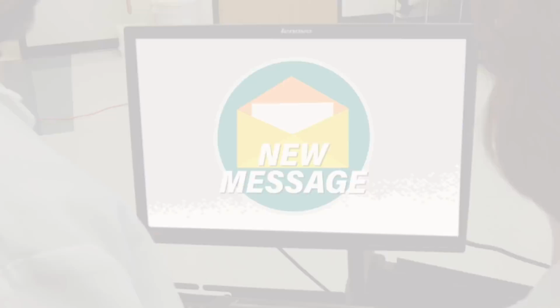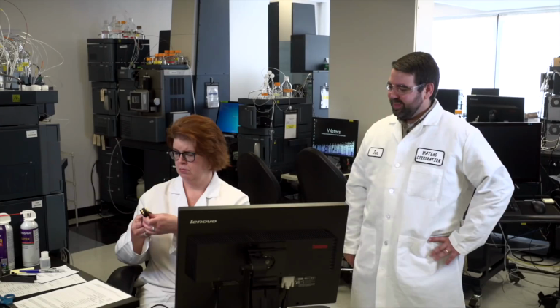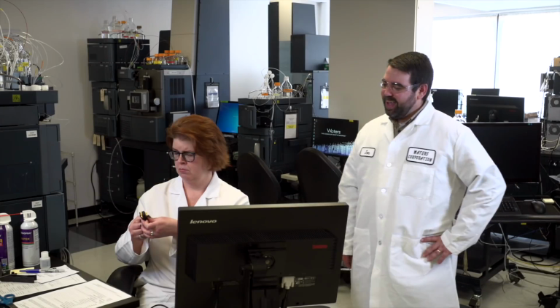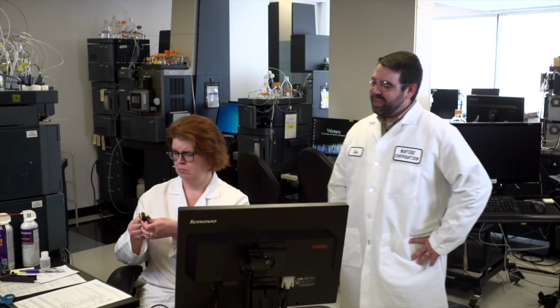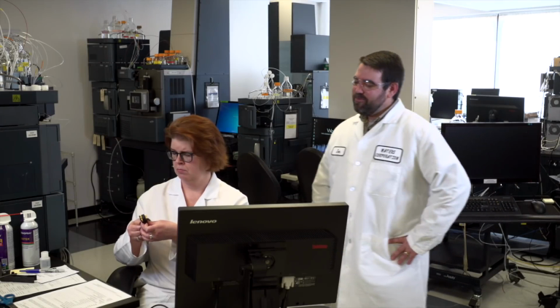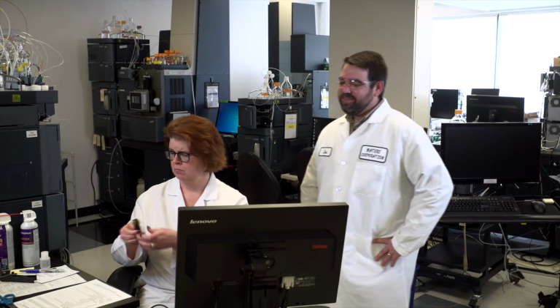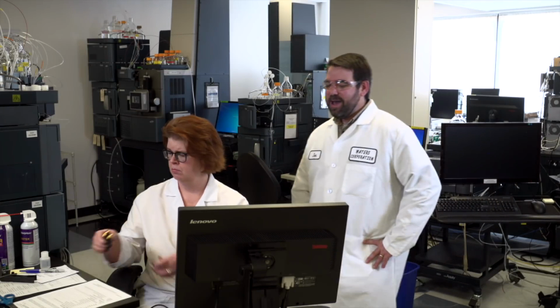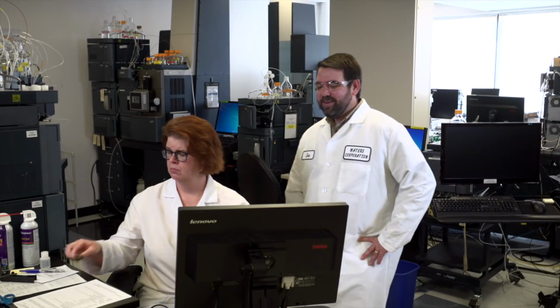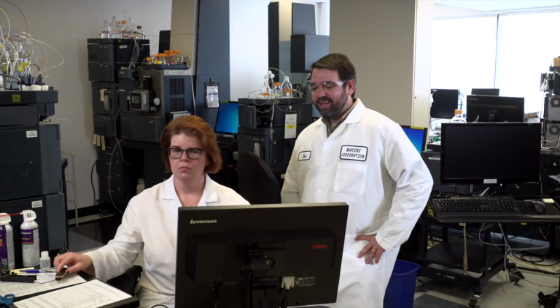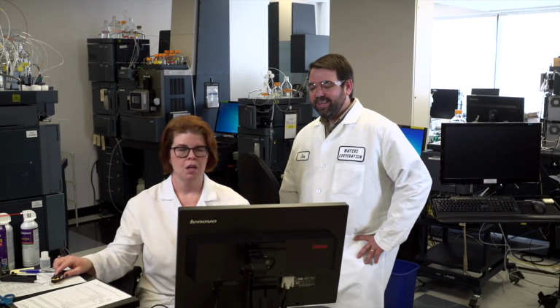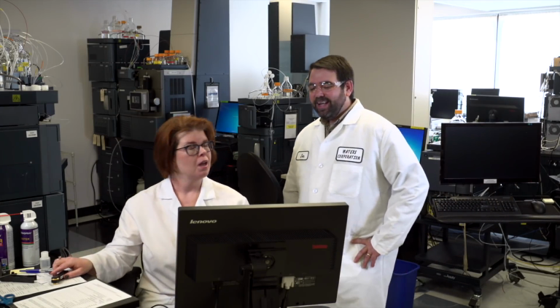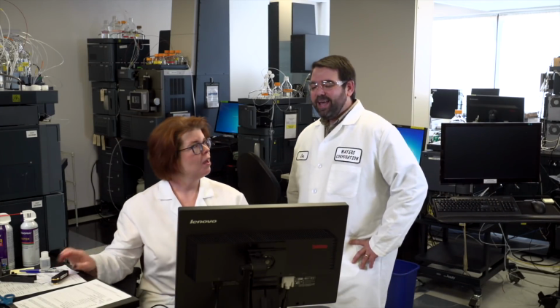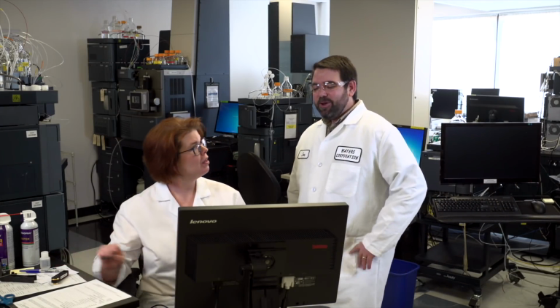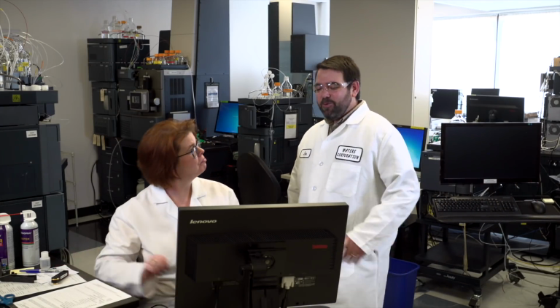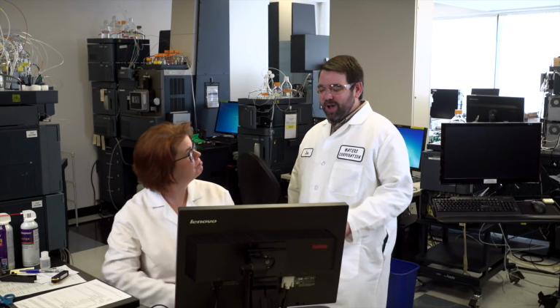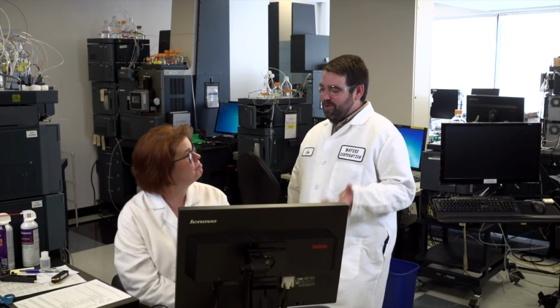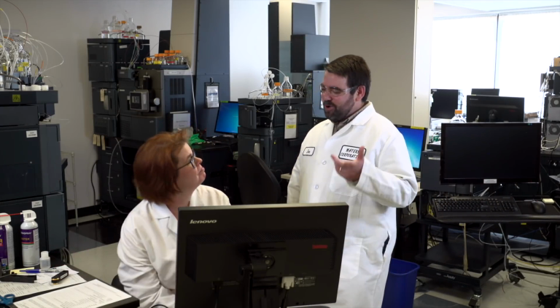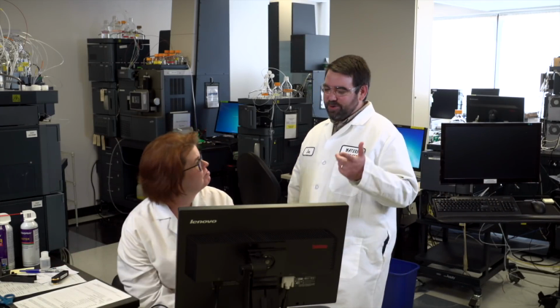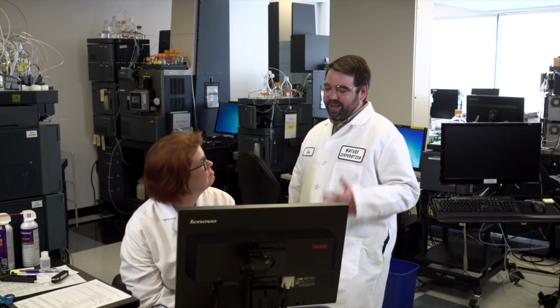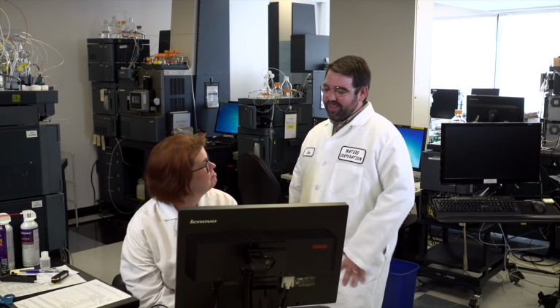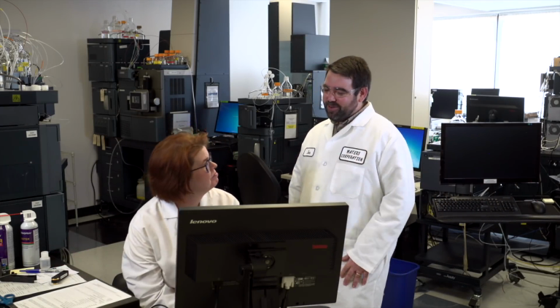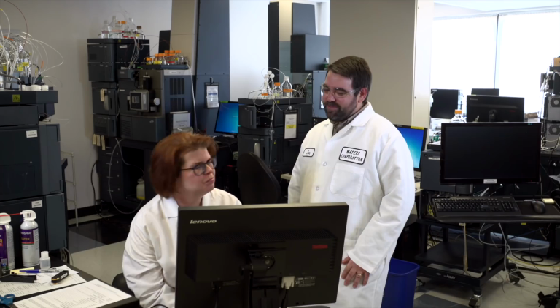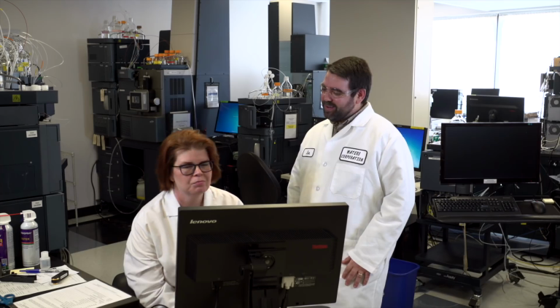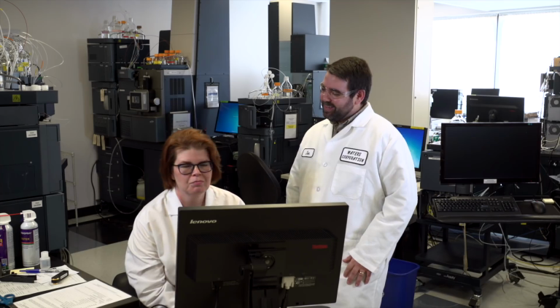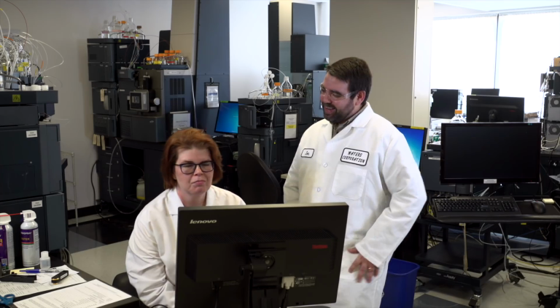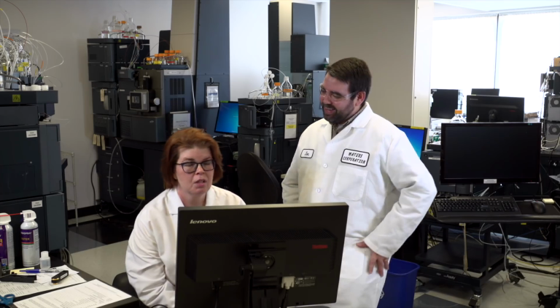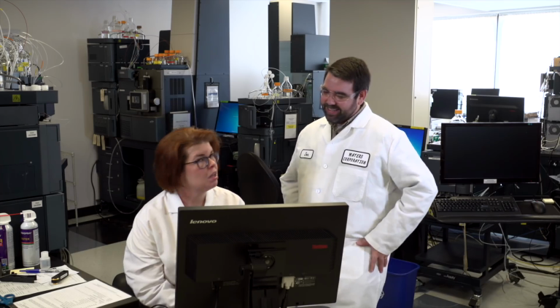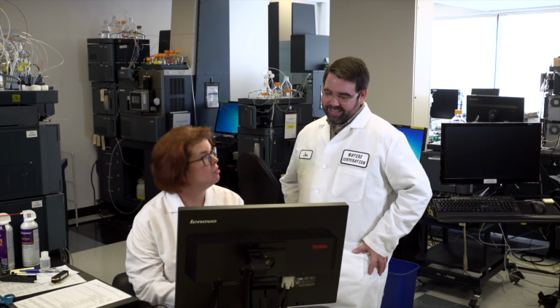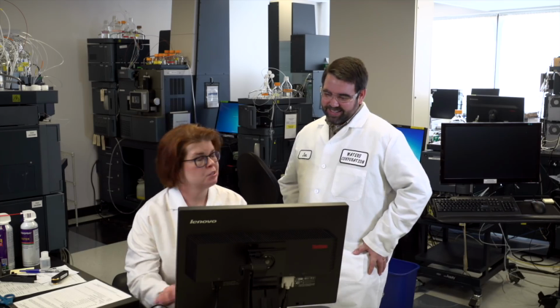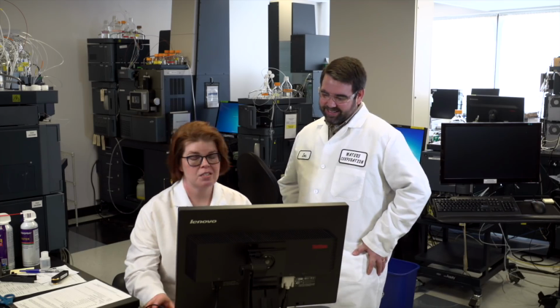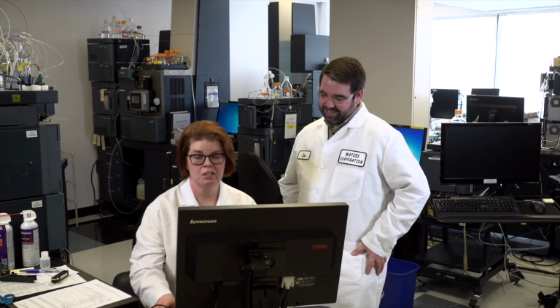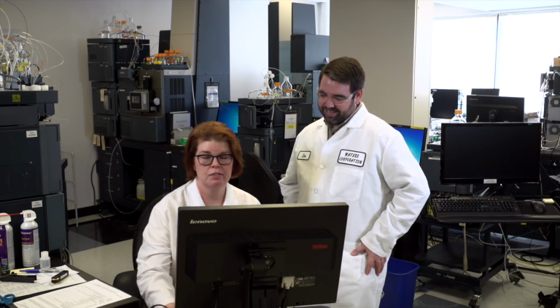Hey Kim, what's happening? Hey, what do we got on the old inbox today? I don't know, let's take a look.